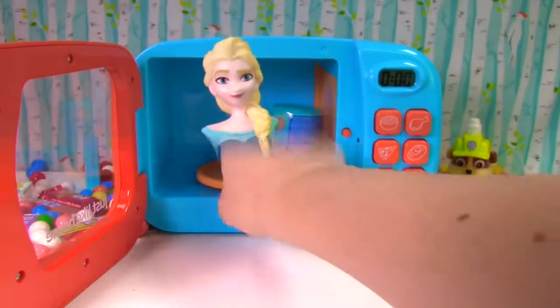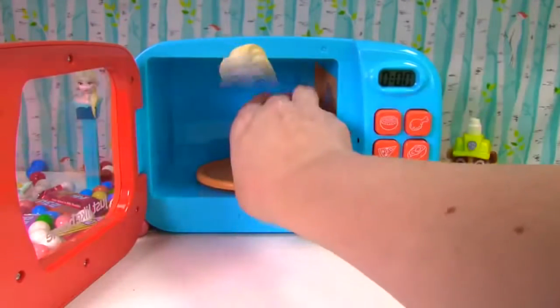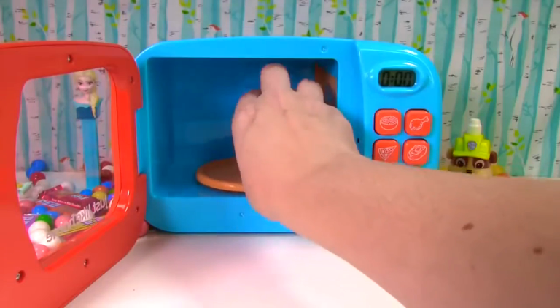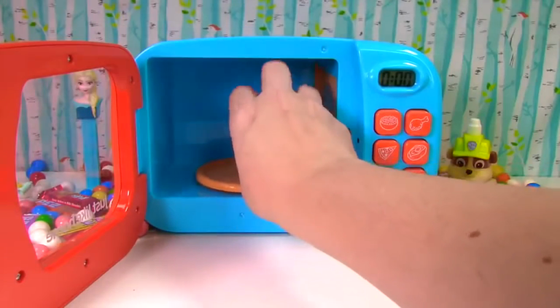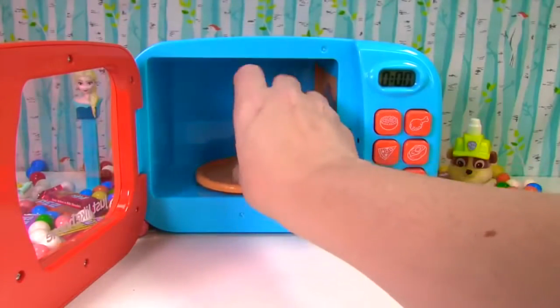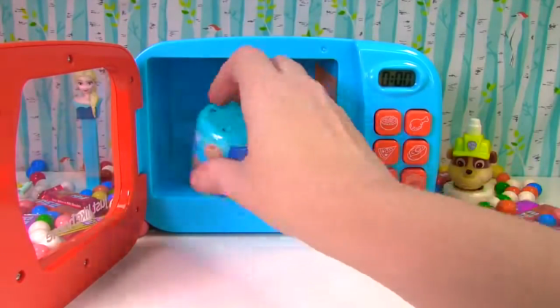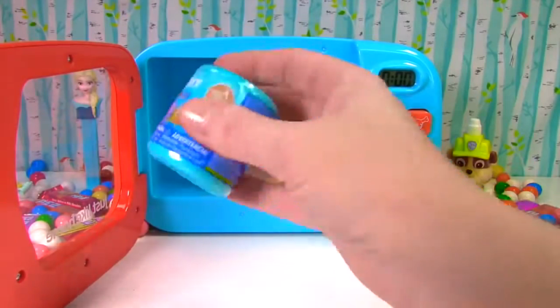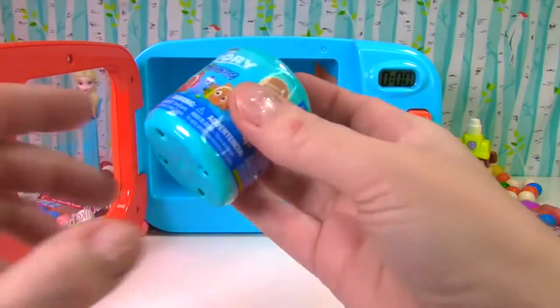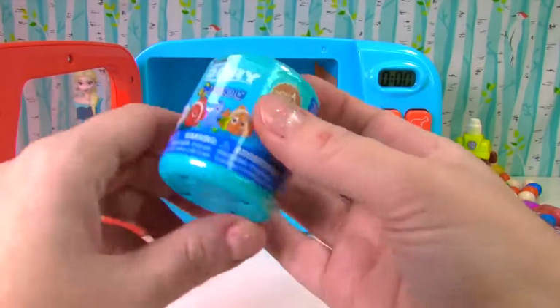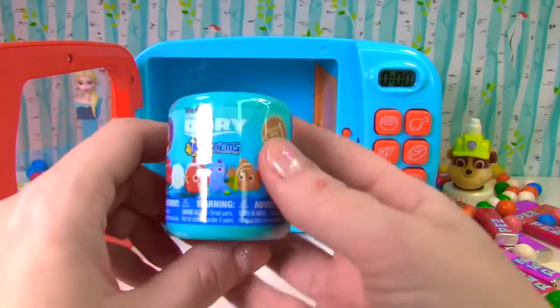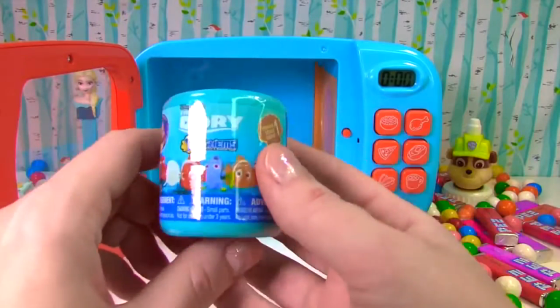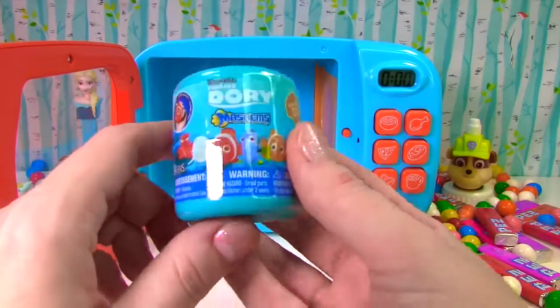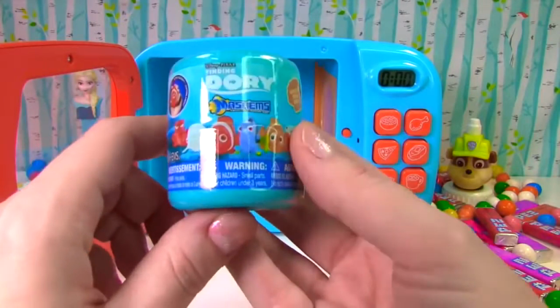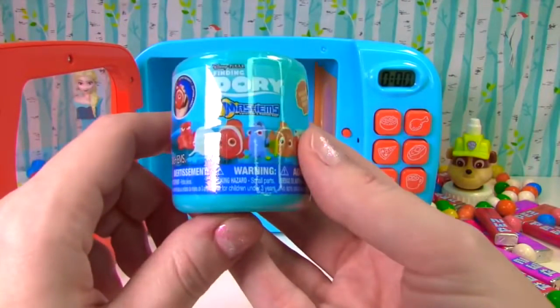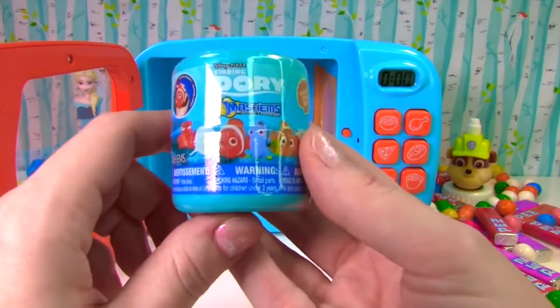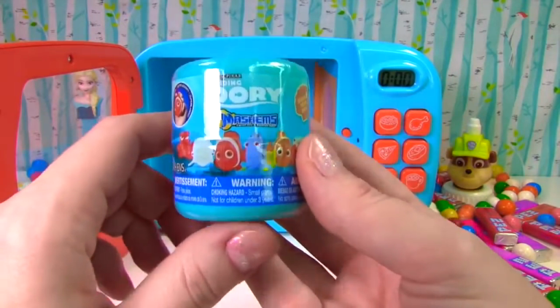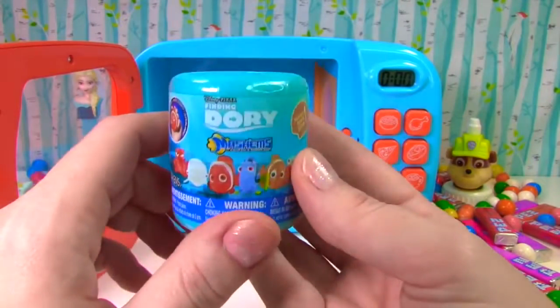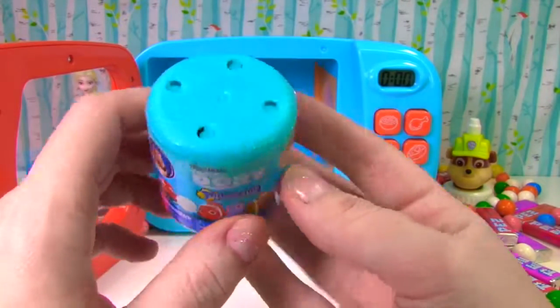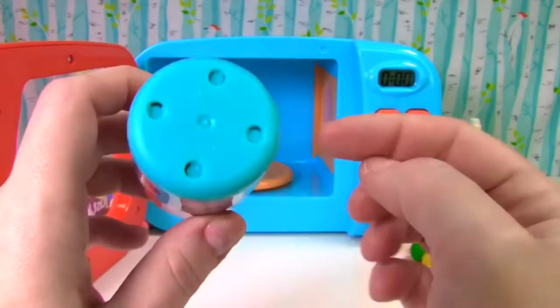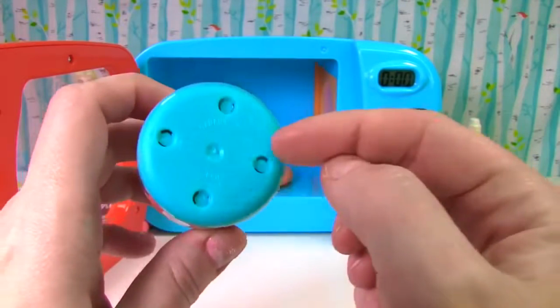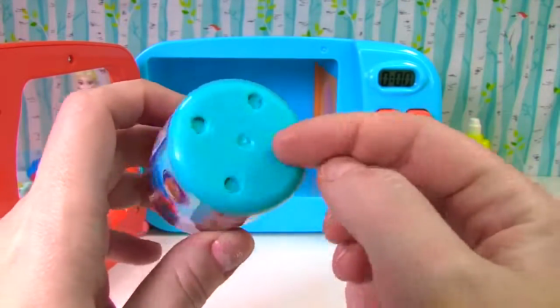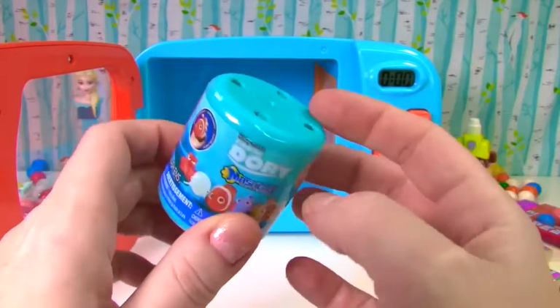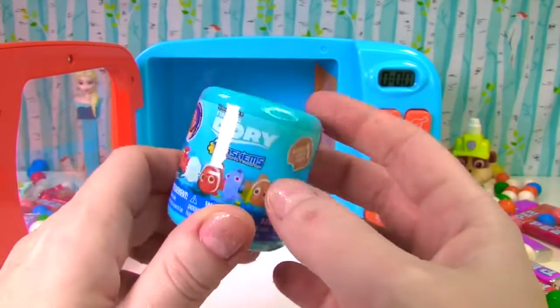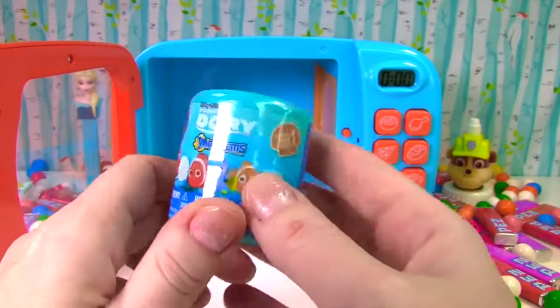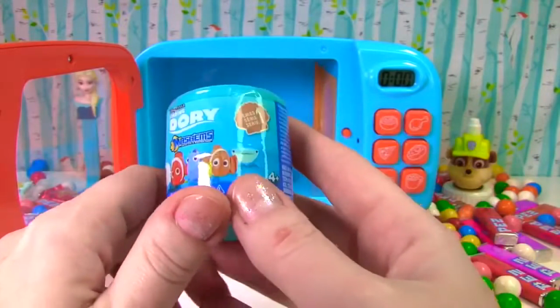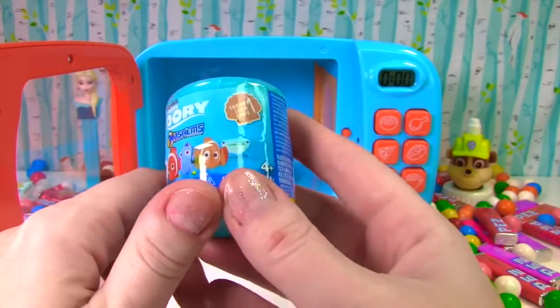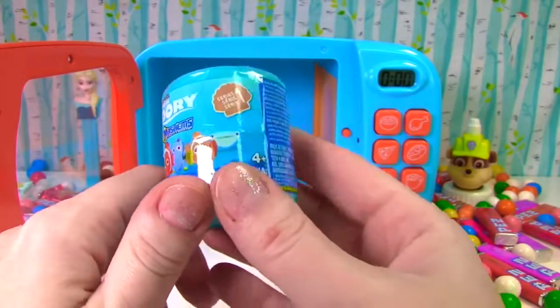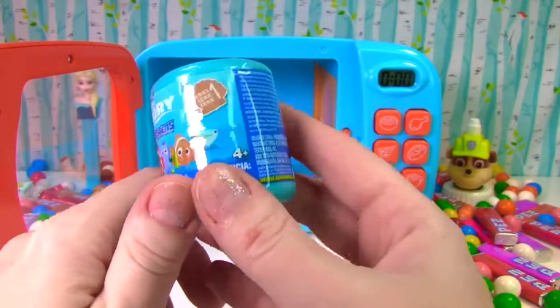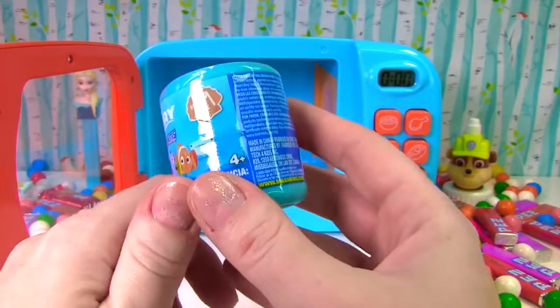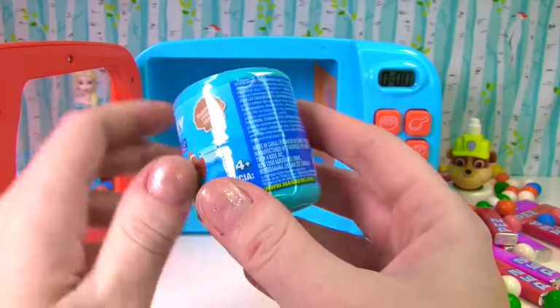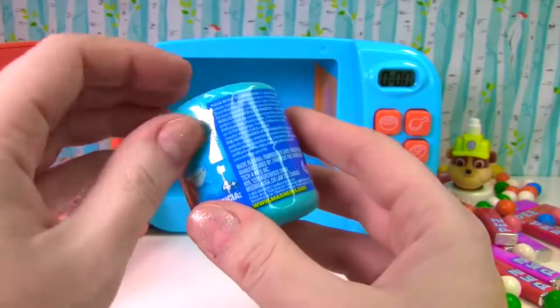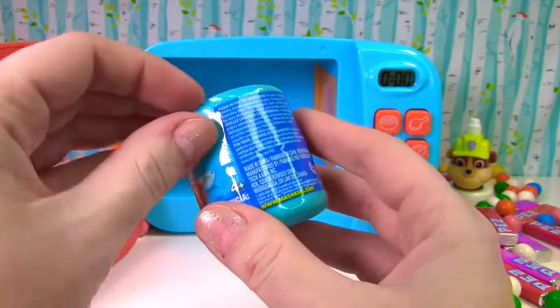It's a Finding Dory Mashem, and it's blue, just like our gumballs.